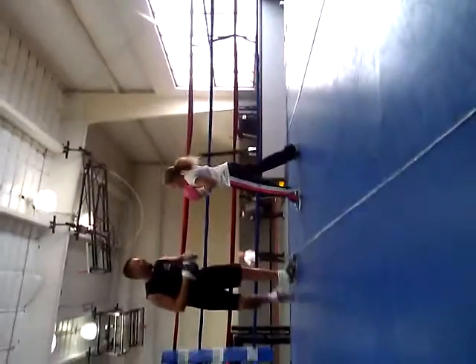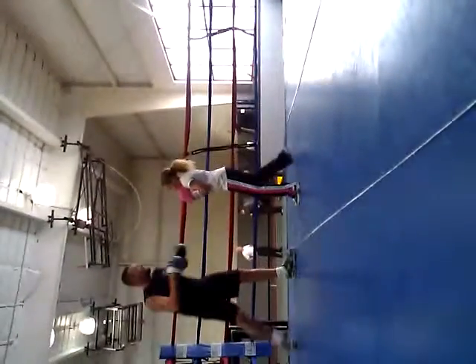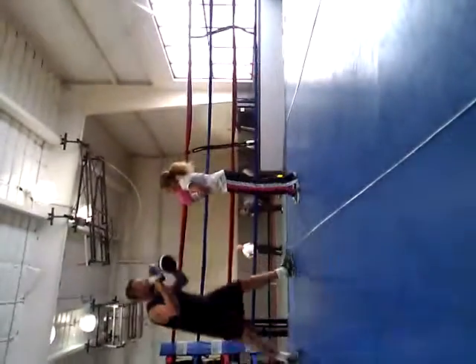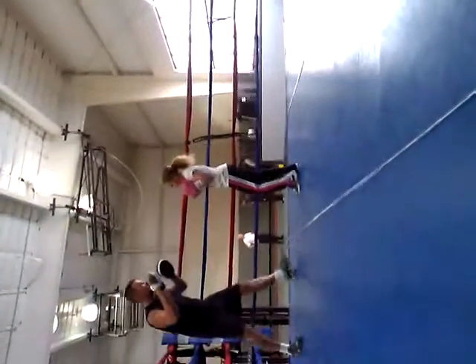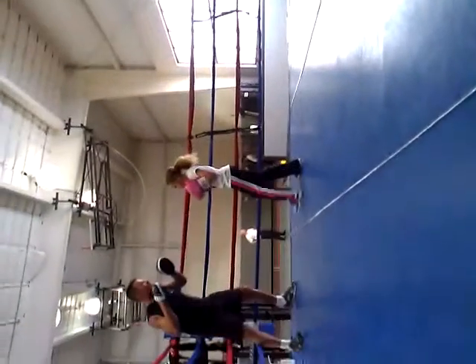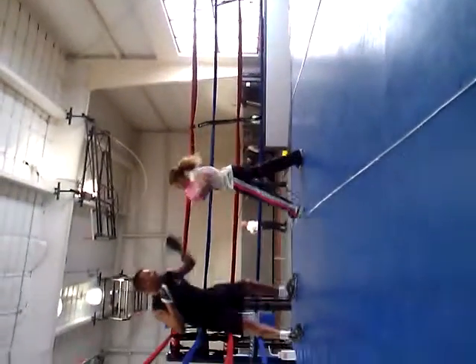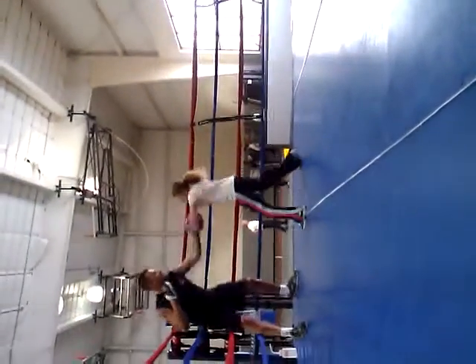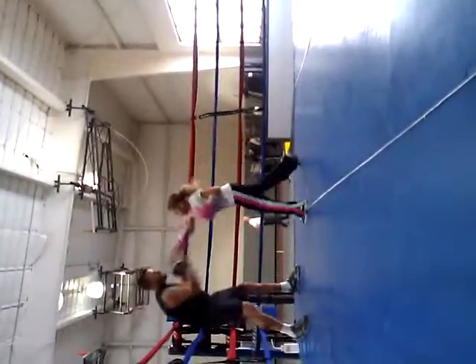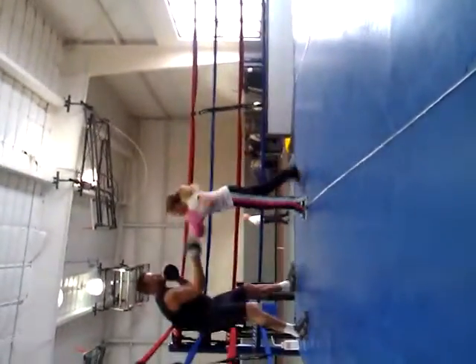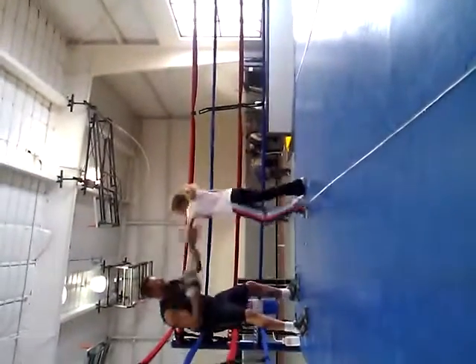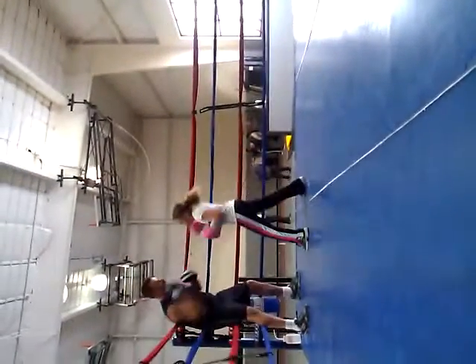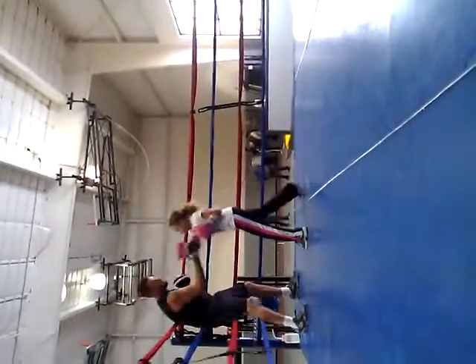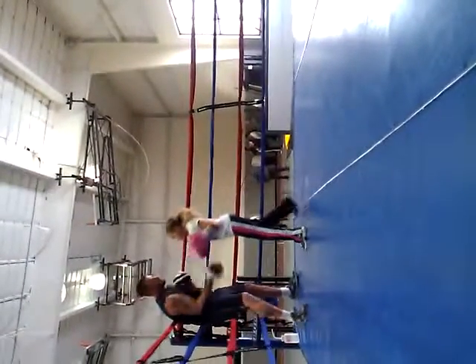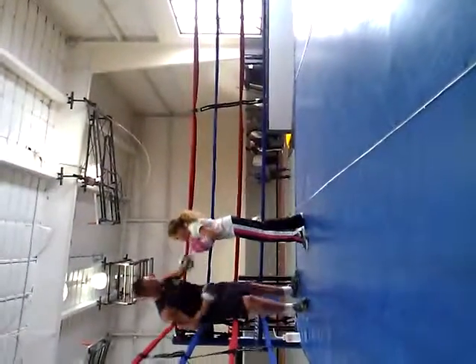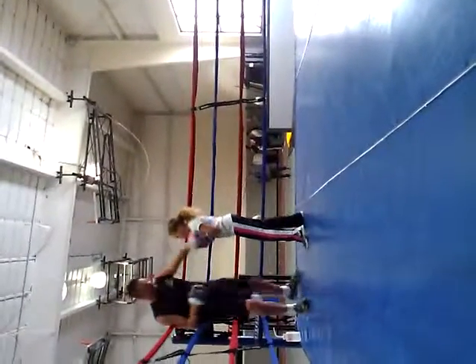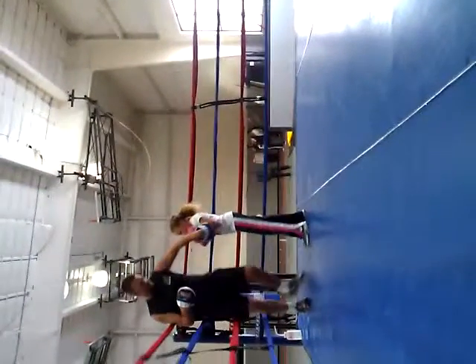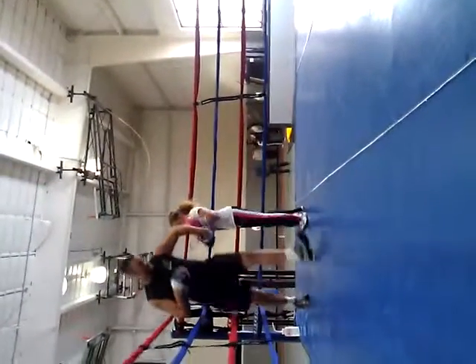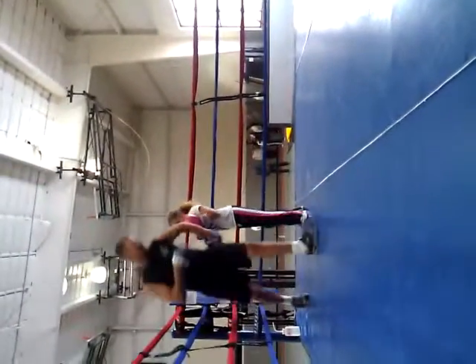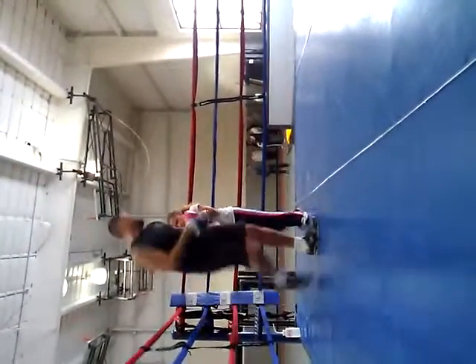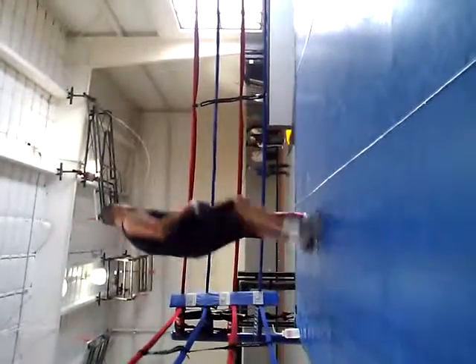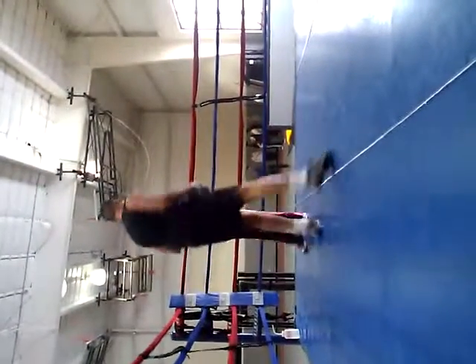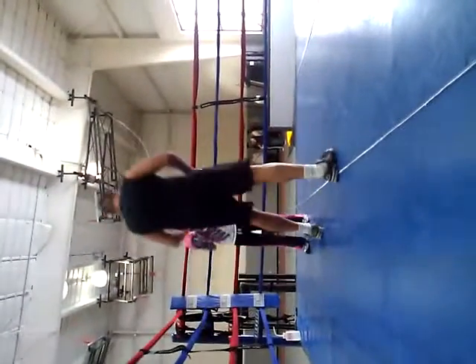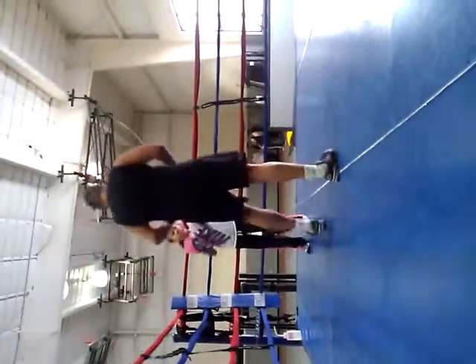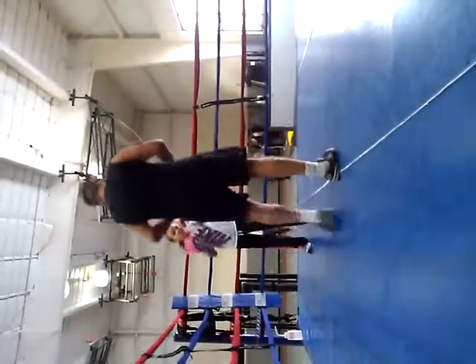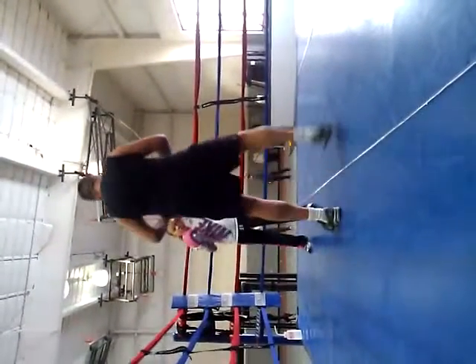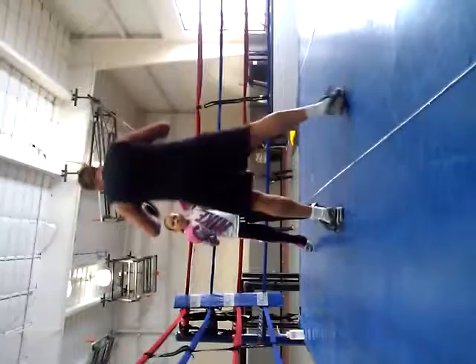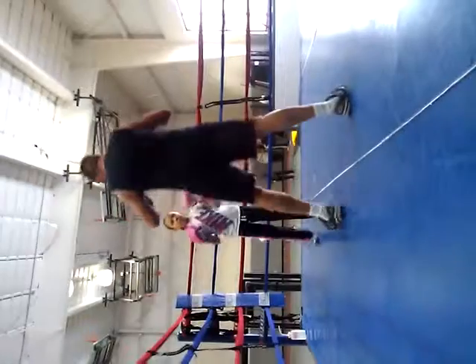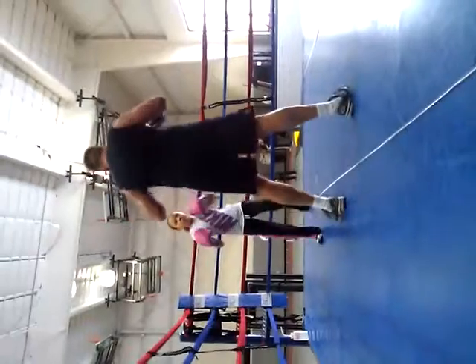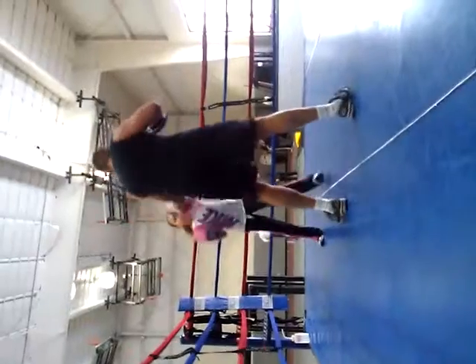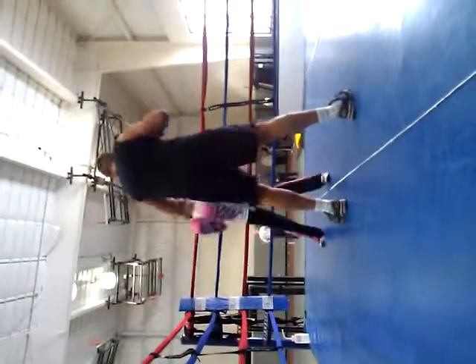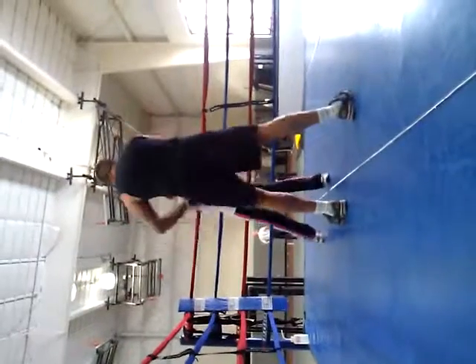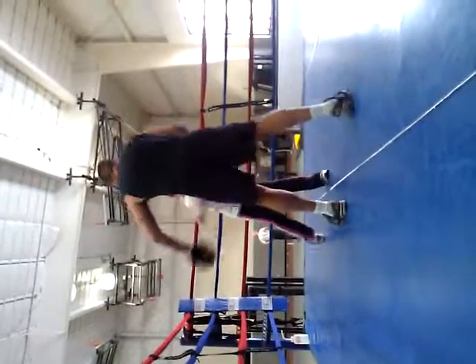One, two, one, two. Good. One, two, roll in. Good.